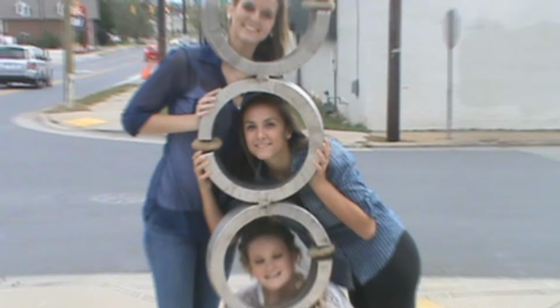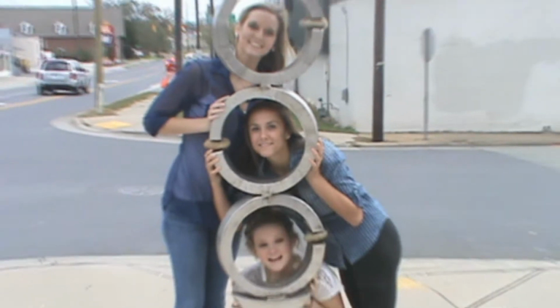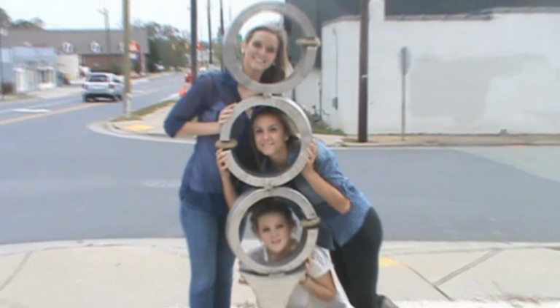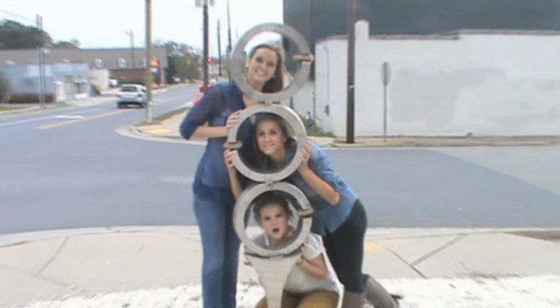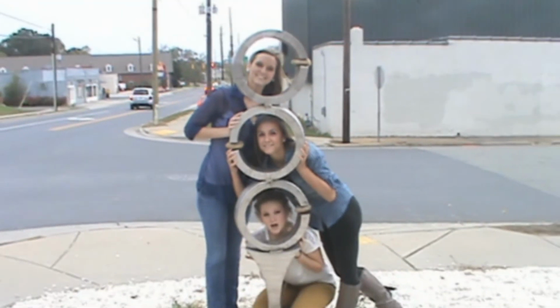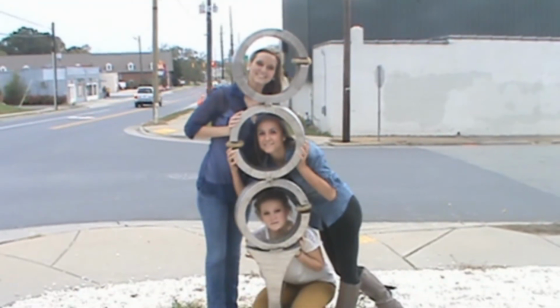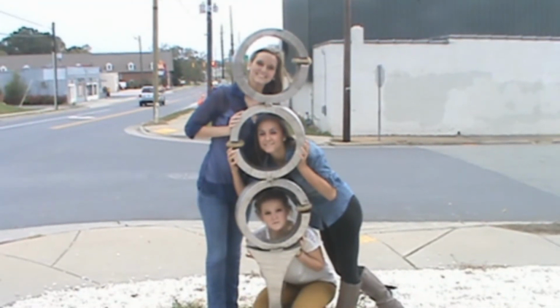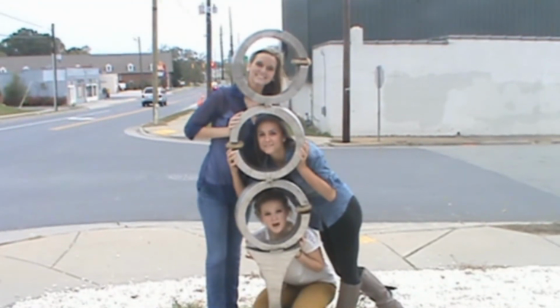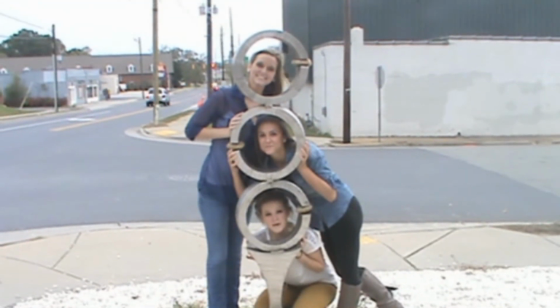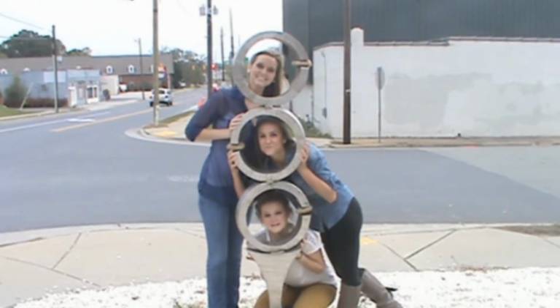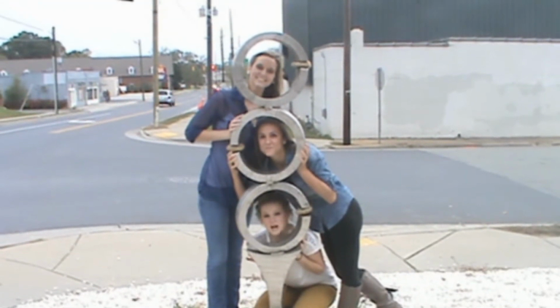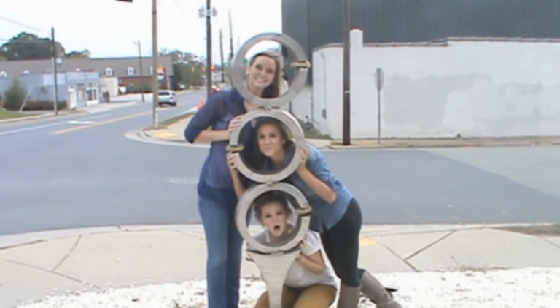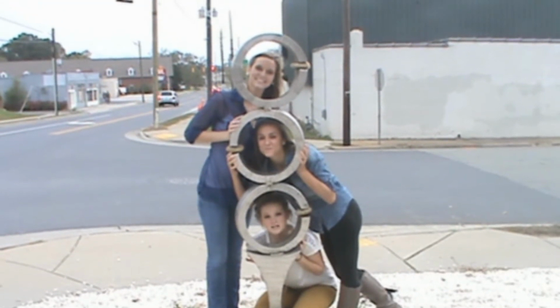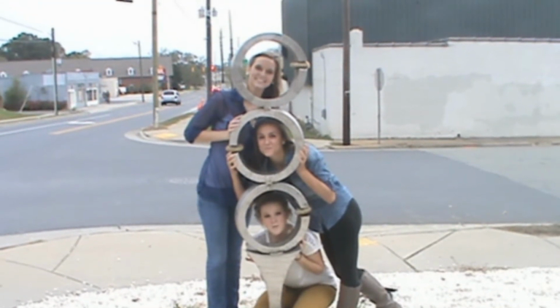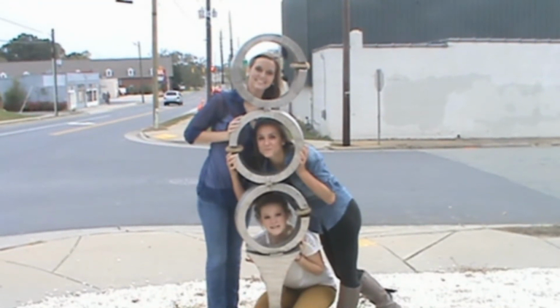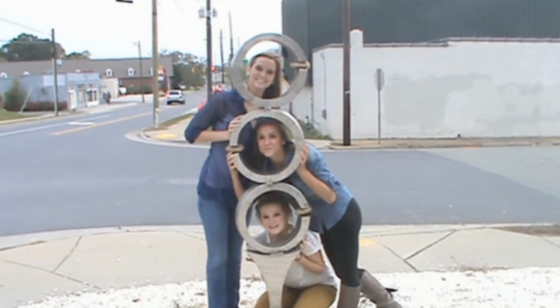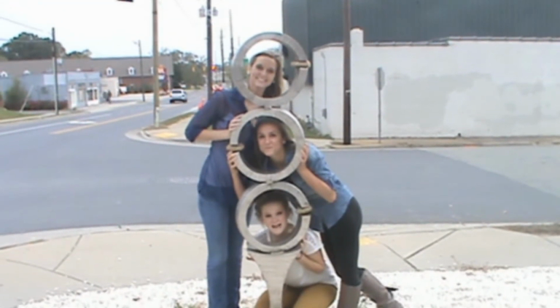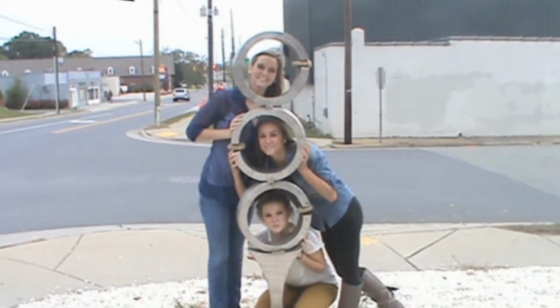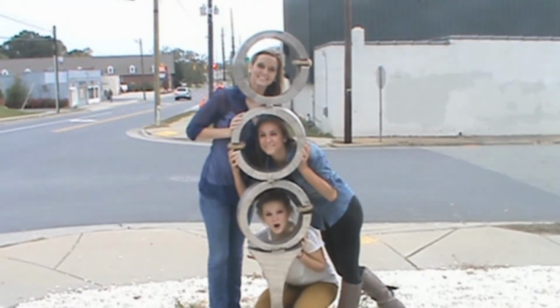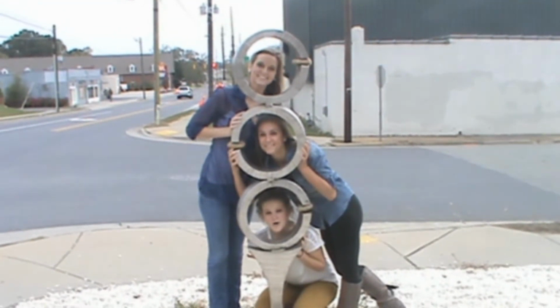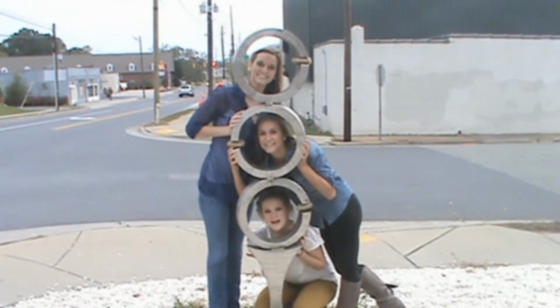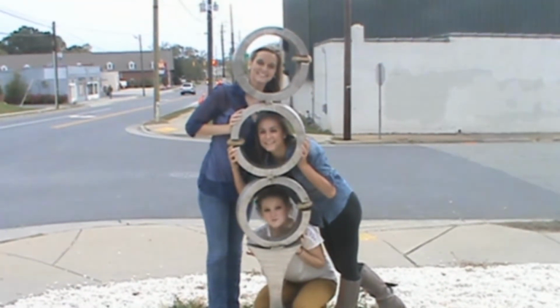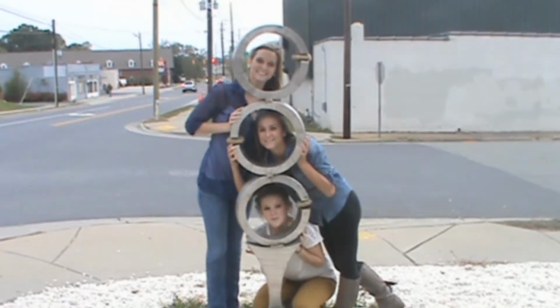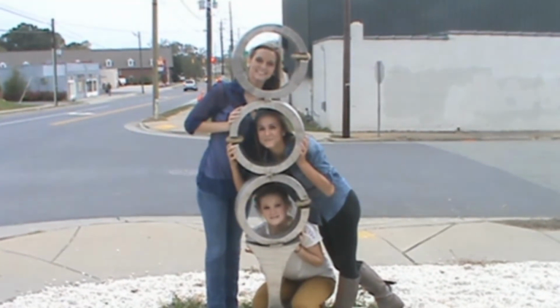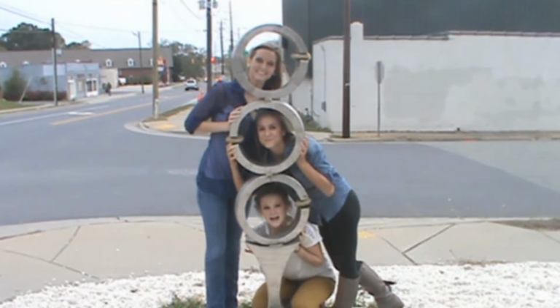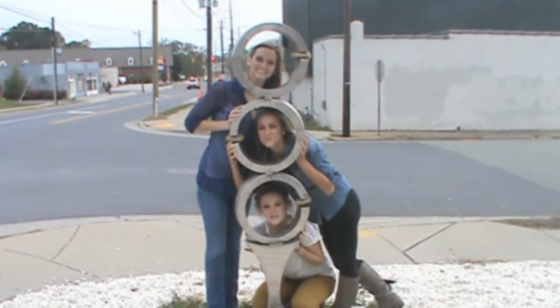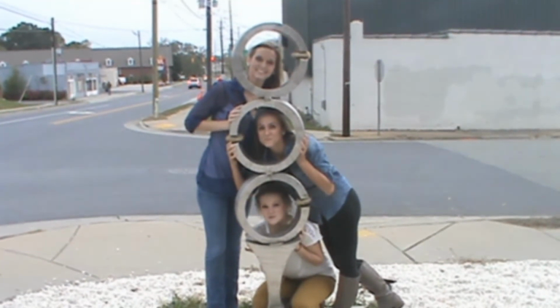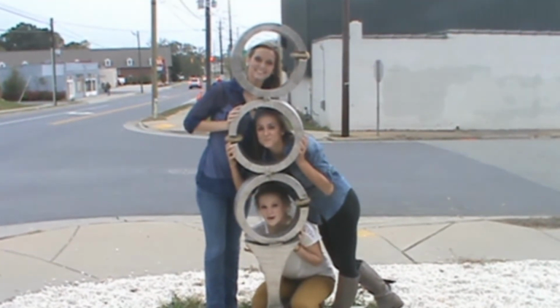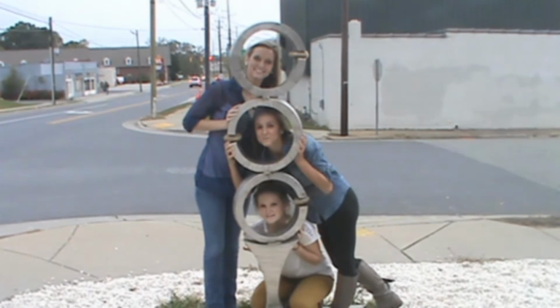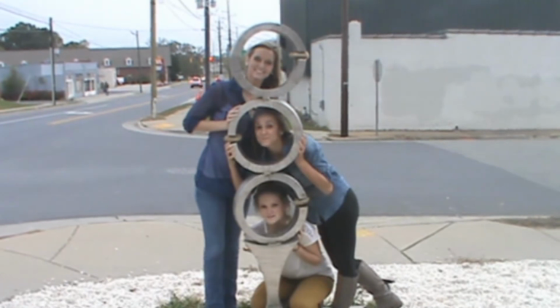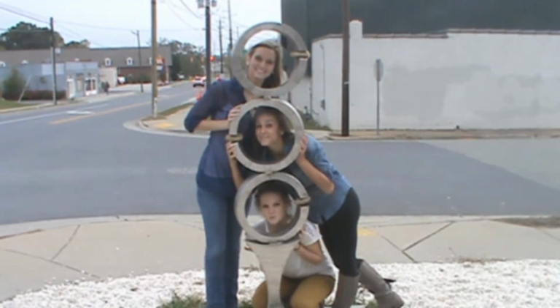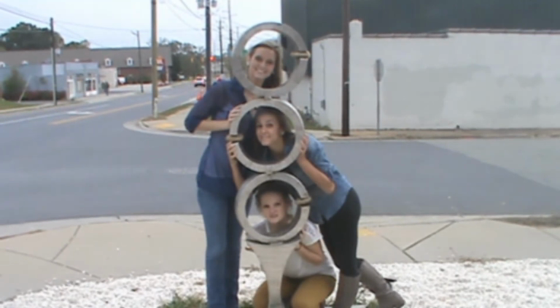State-of-the-art custom framing is not hard to miss in Asheboro — it's right beside this crazy sculpture.